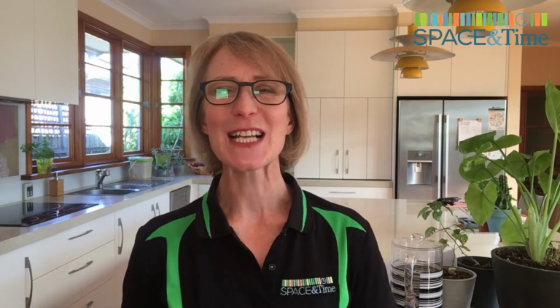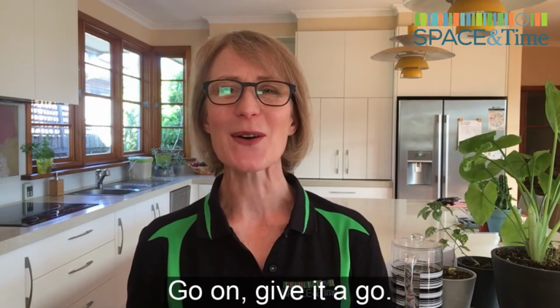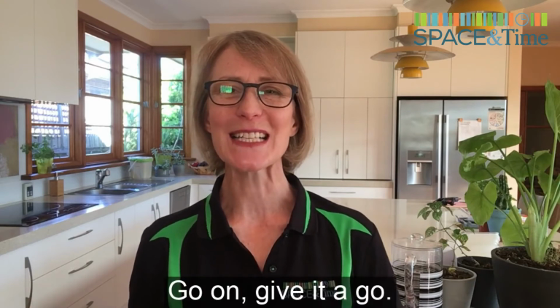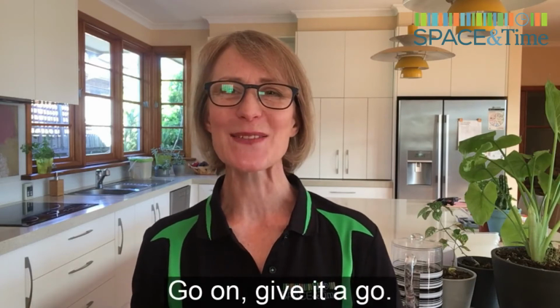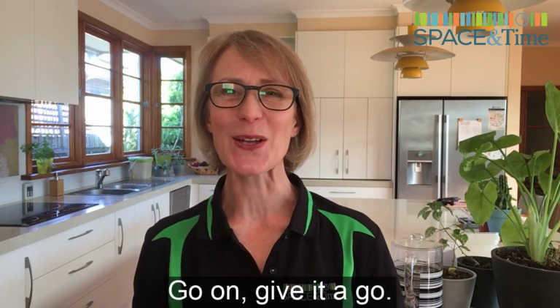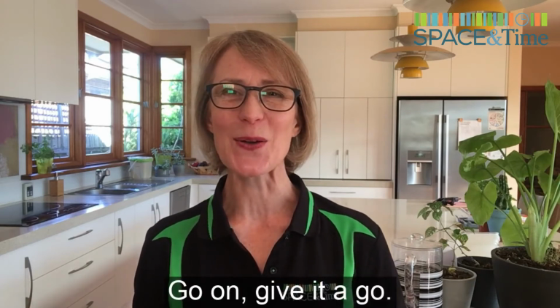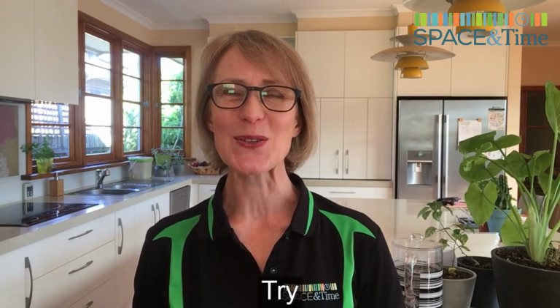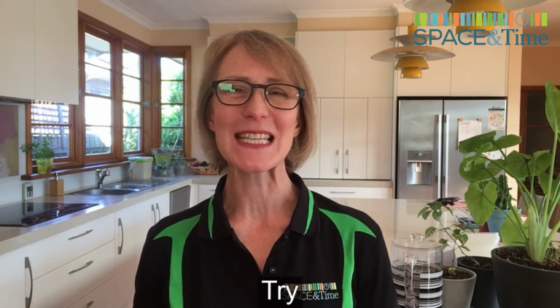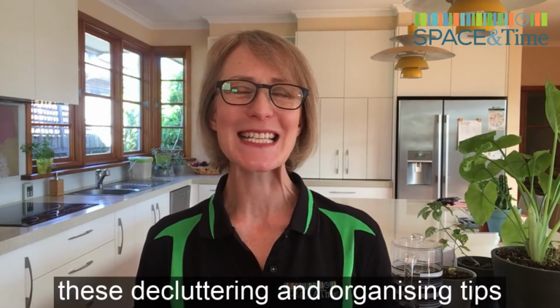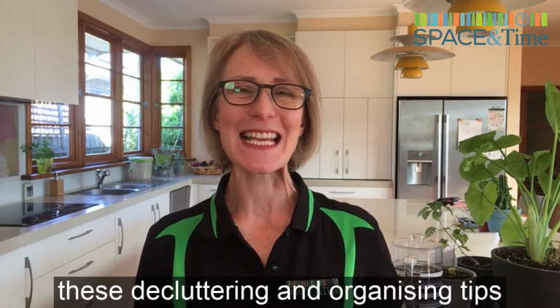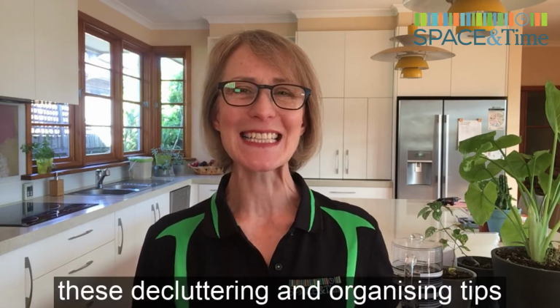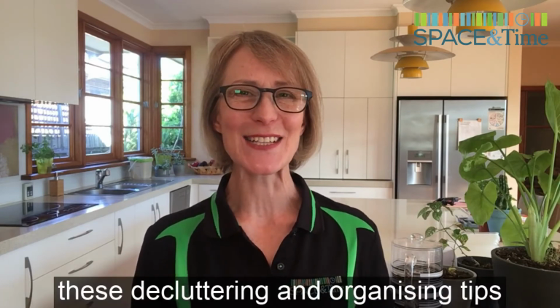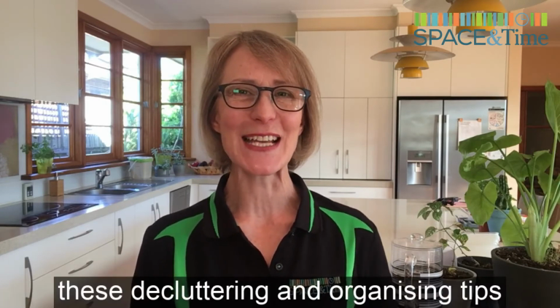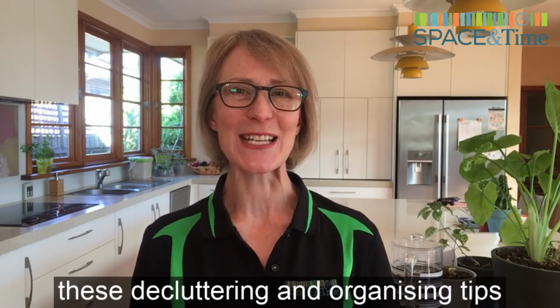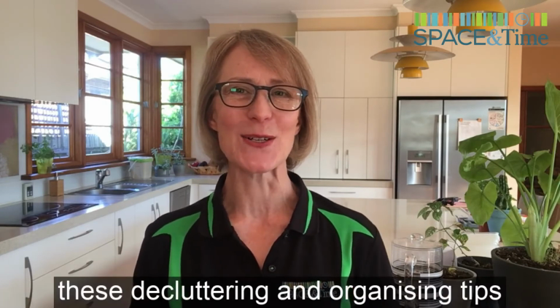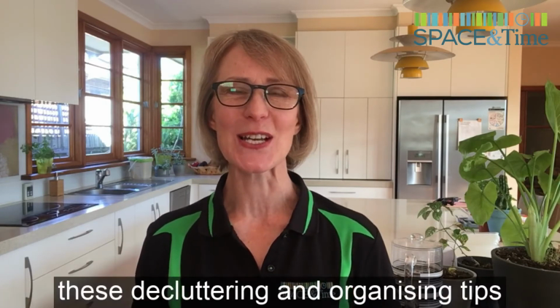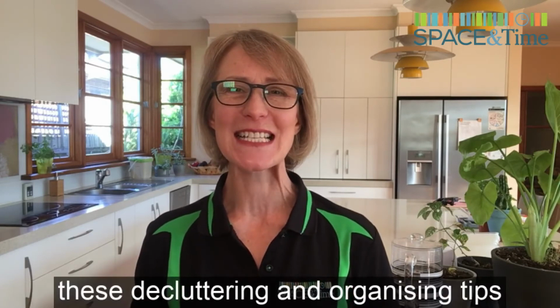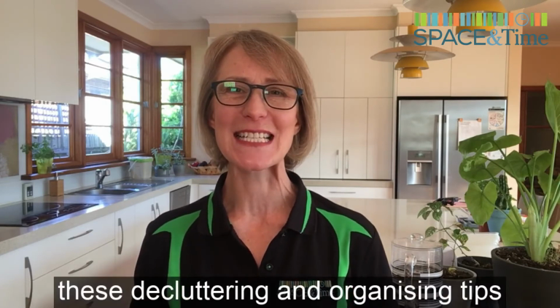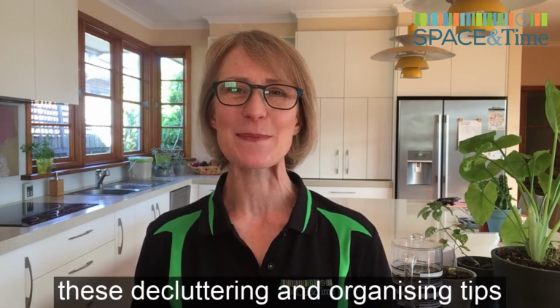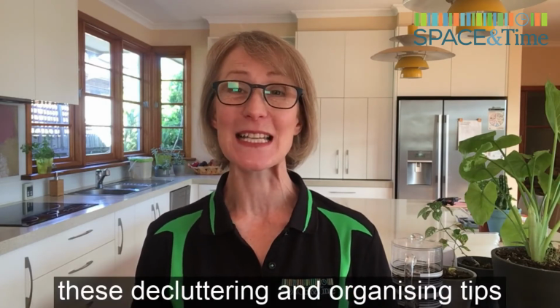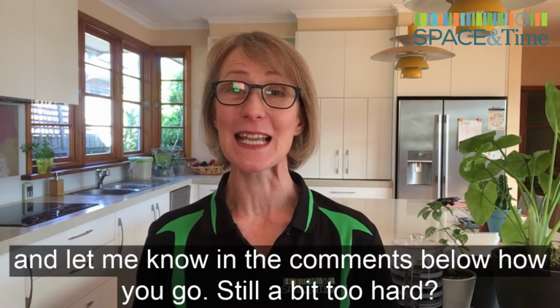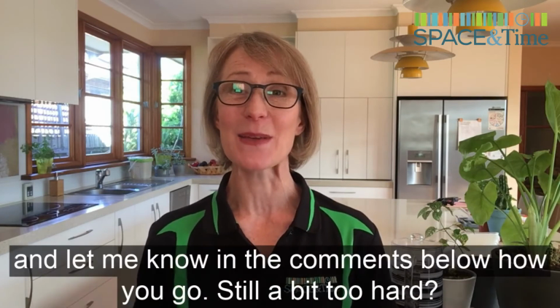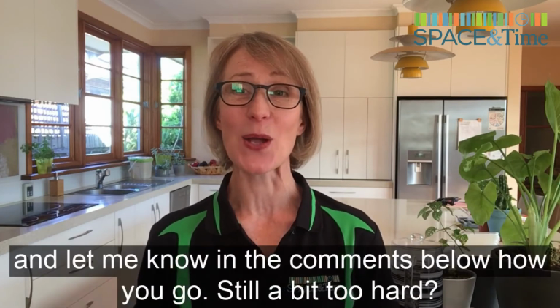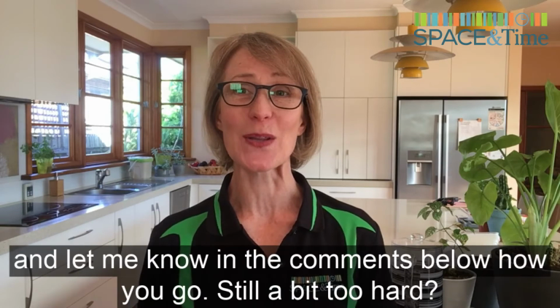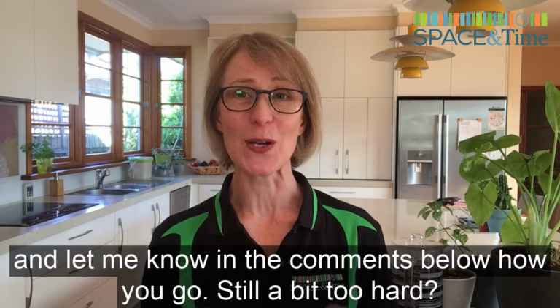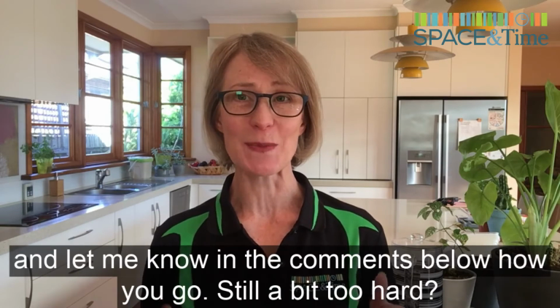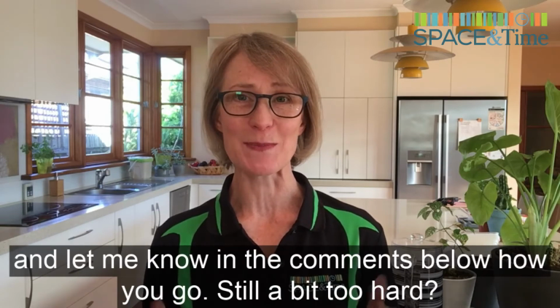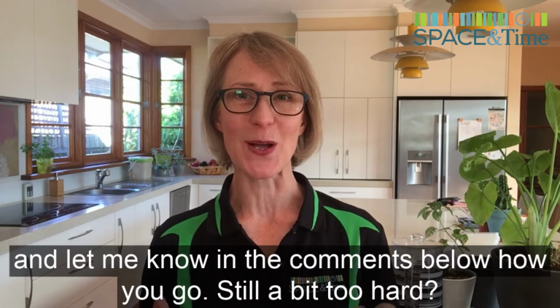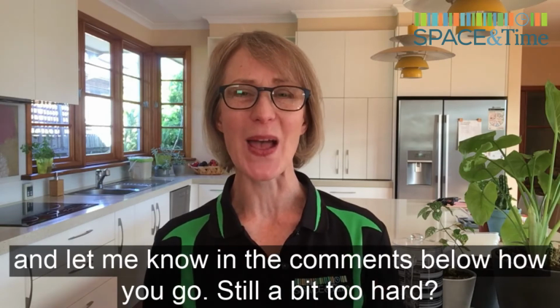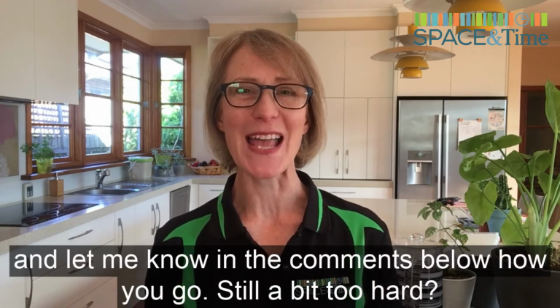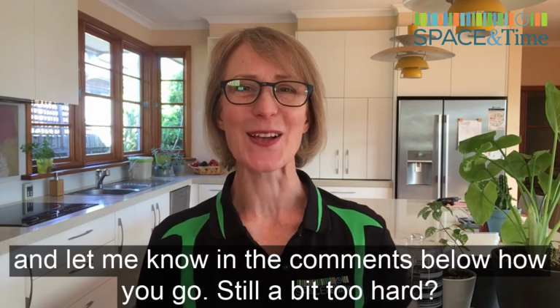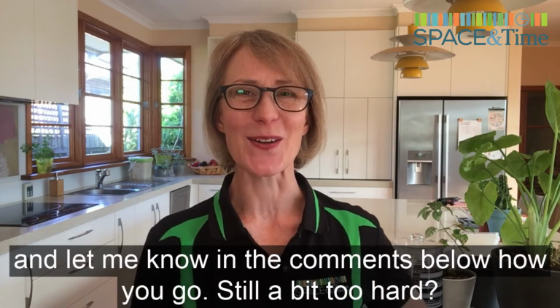Go on, give it a go. Try these decluttering and organizing tips and let me know in the comments below how you go.